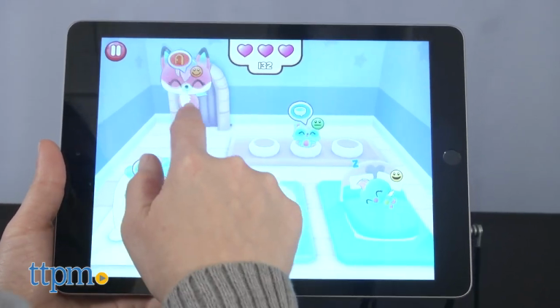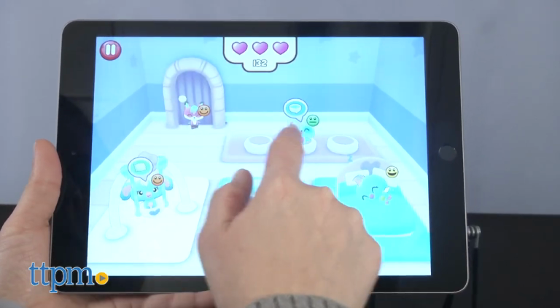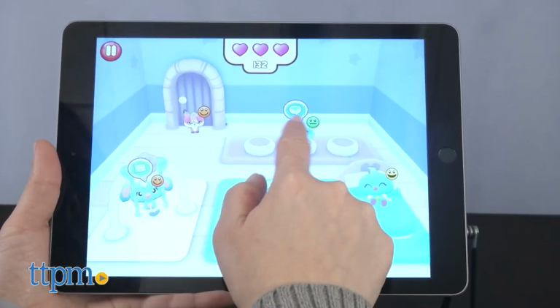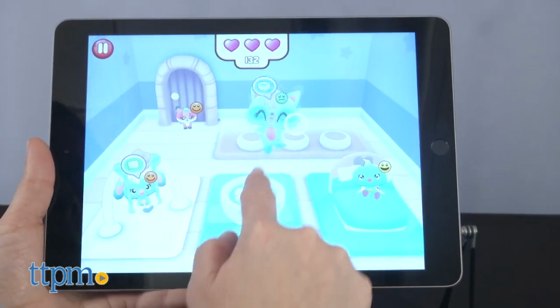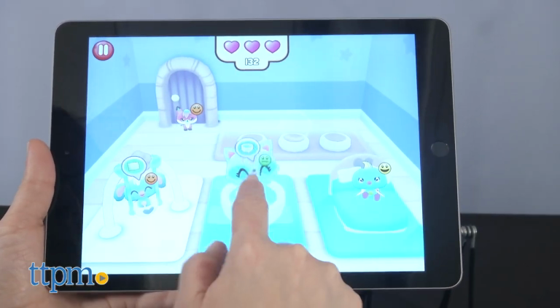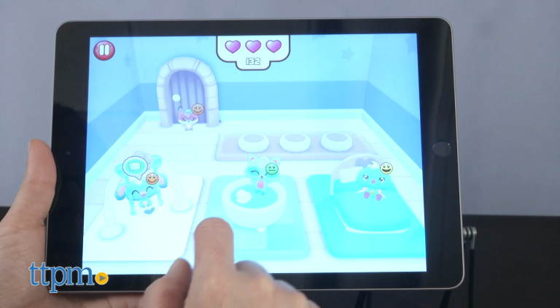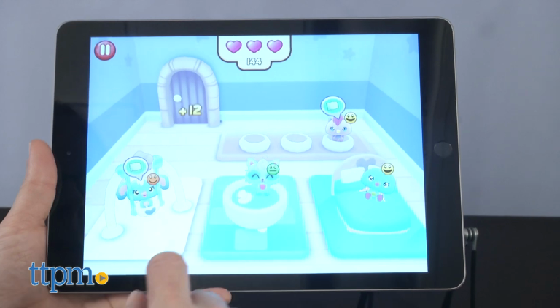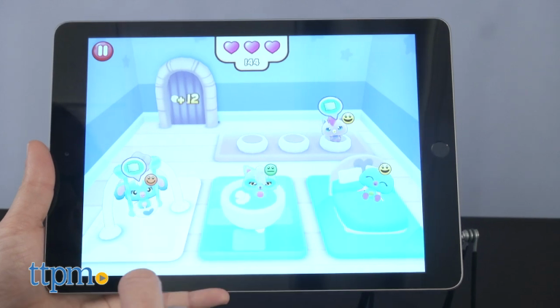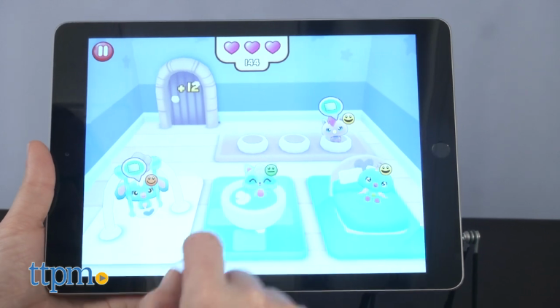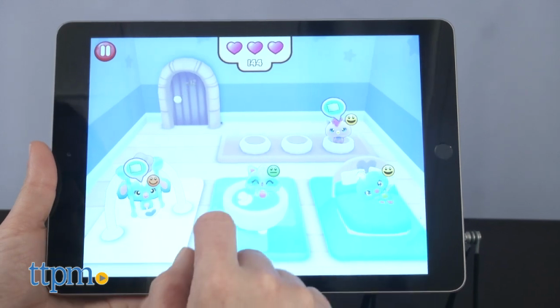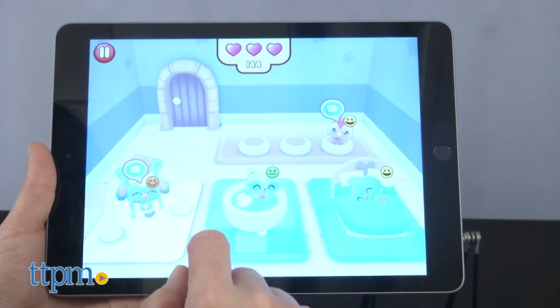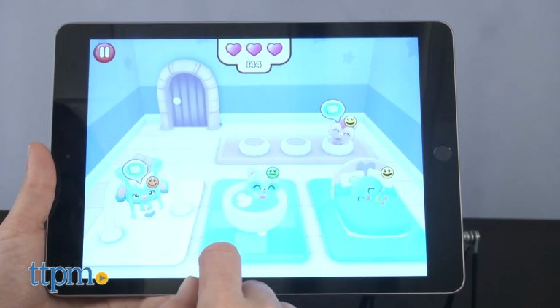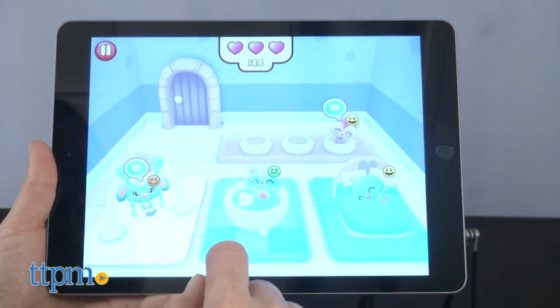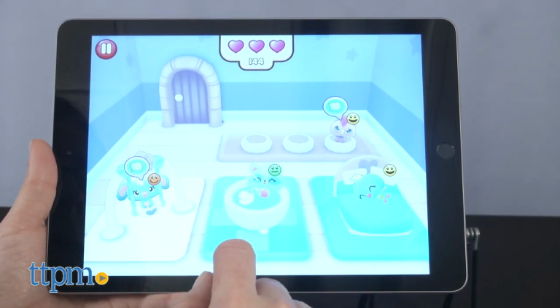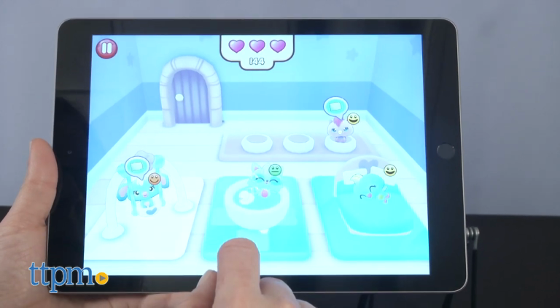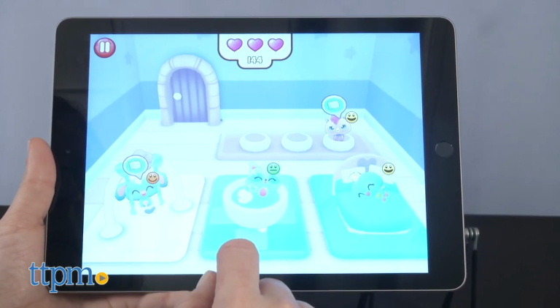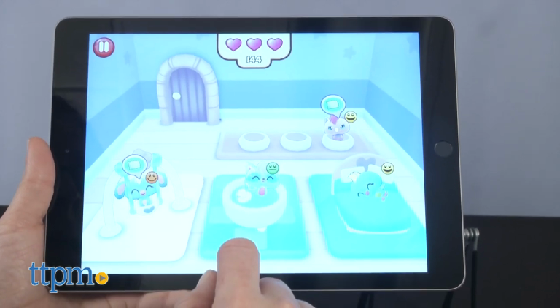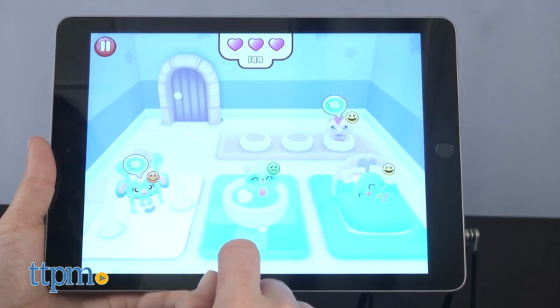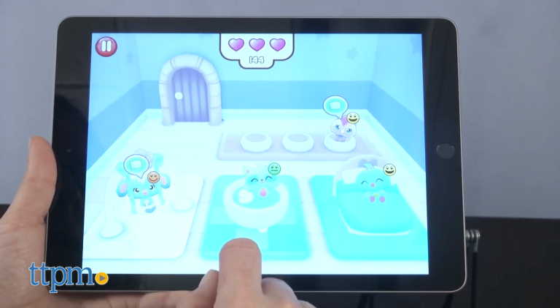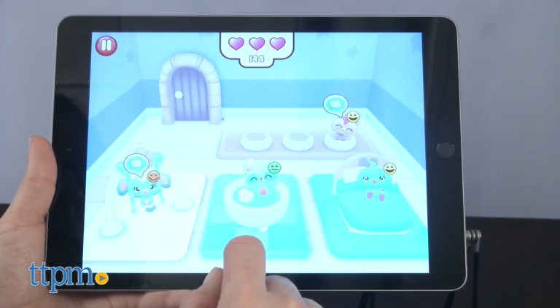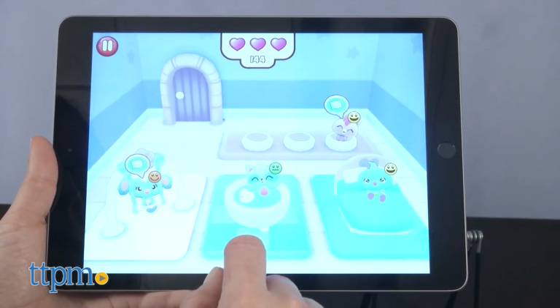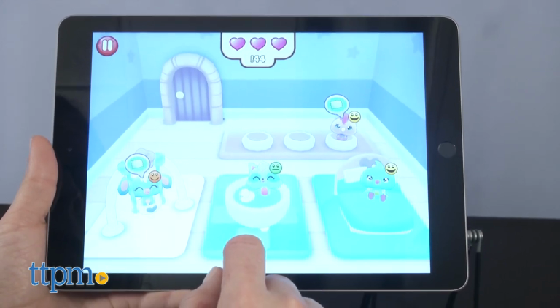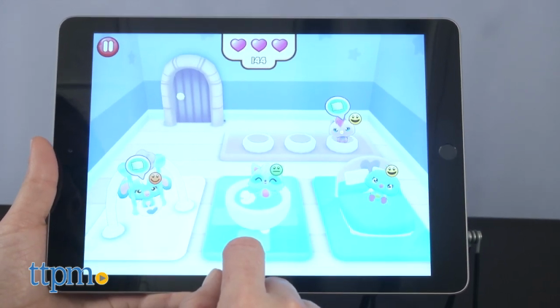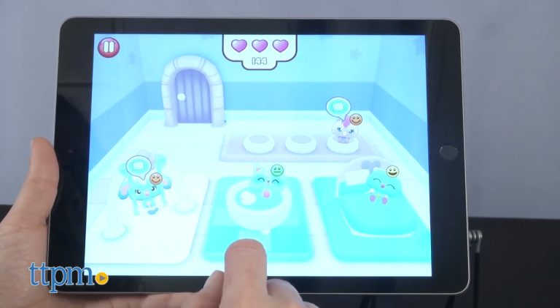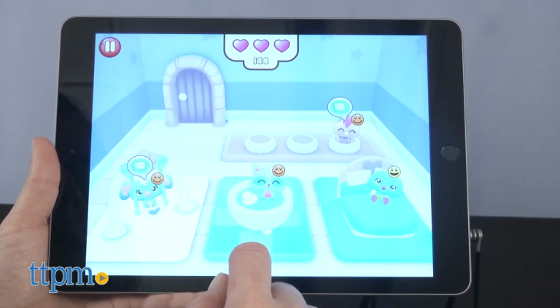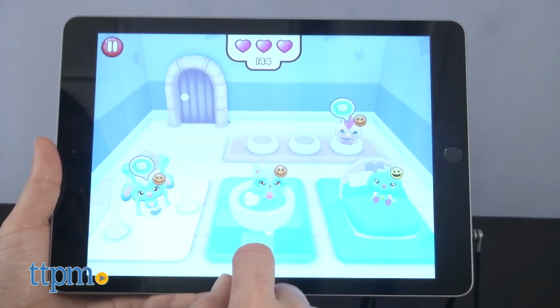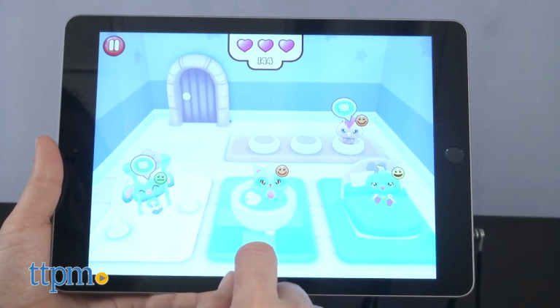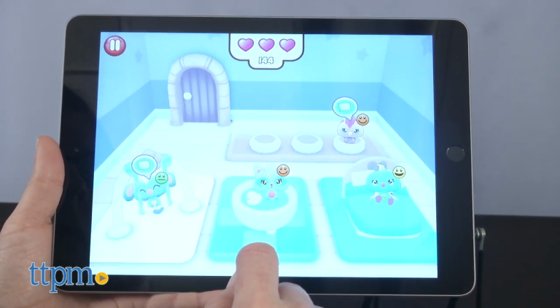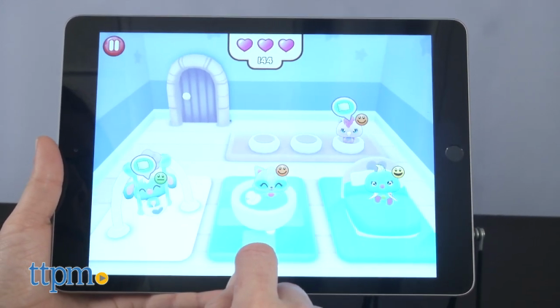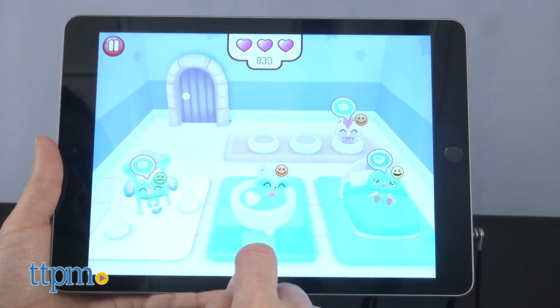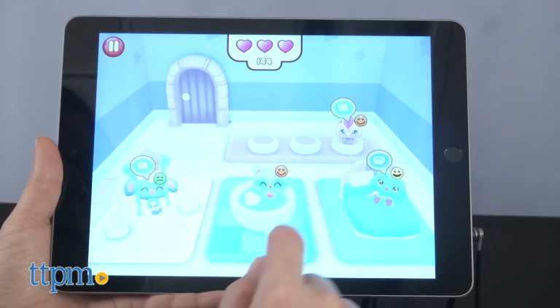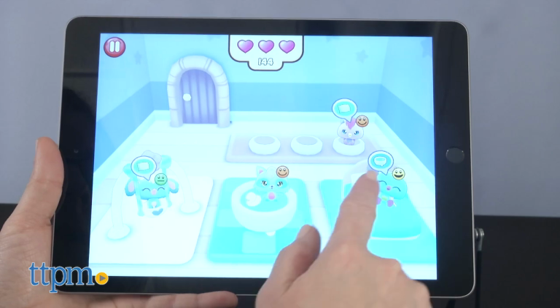What do you guys think of Hatchtopia Life? Do you like the addition of a digital world to the Hatchimals play? Let me know your thoughts in the comments.